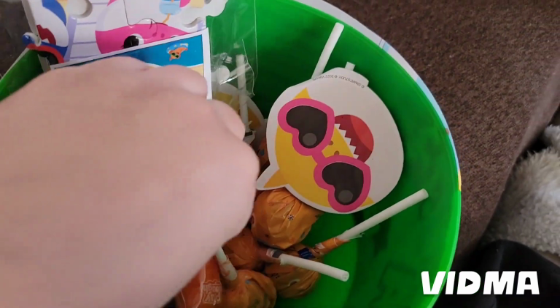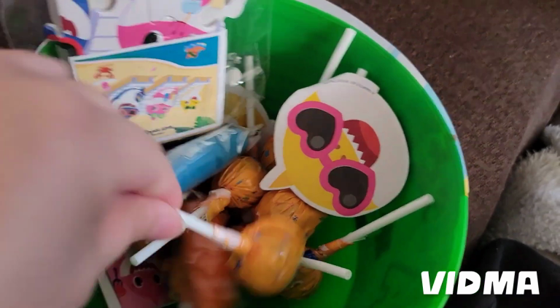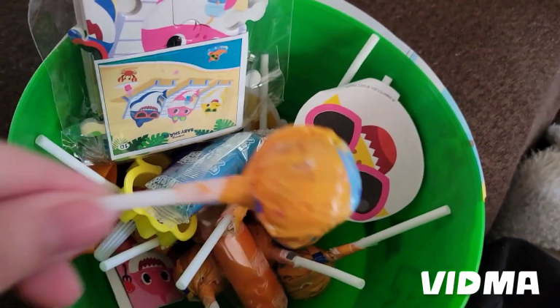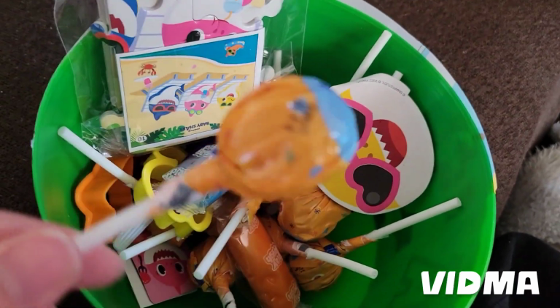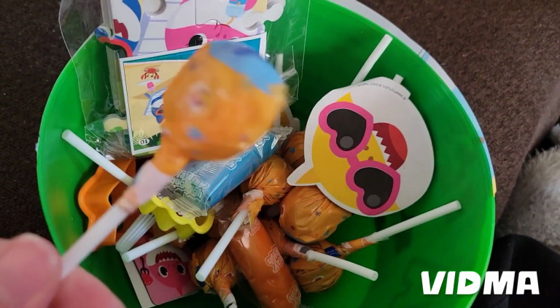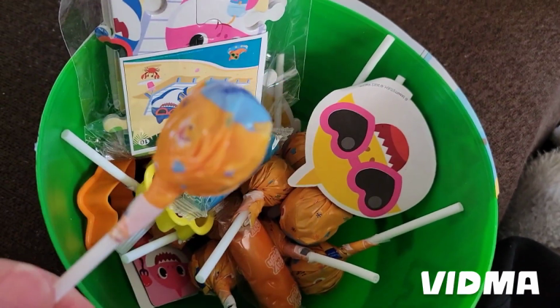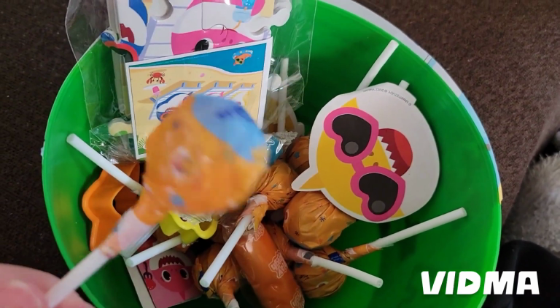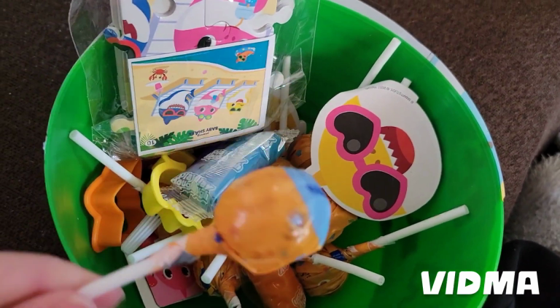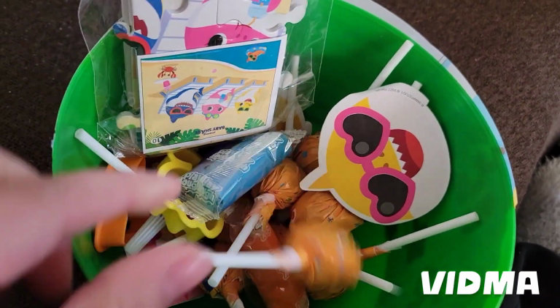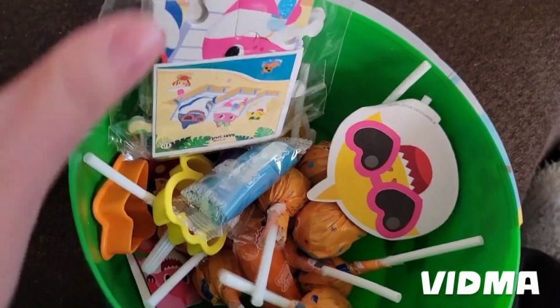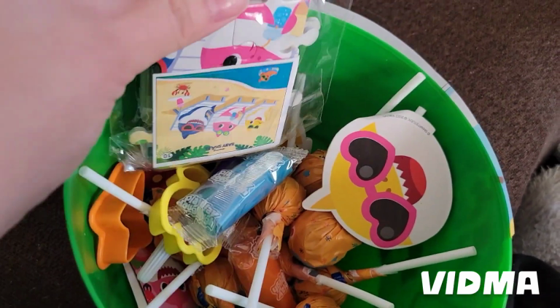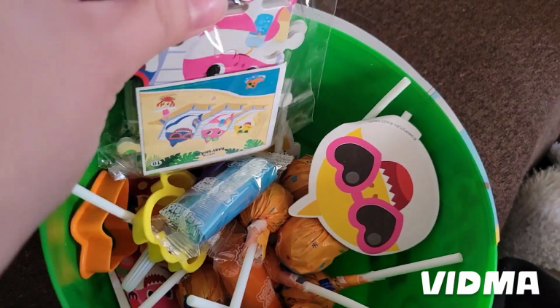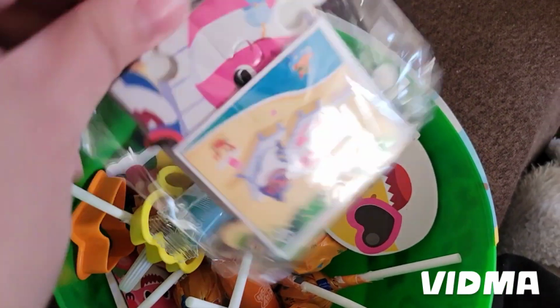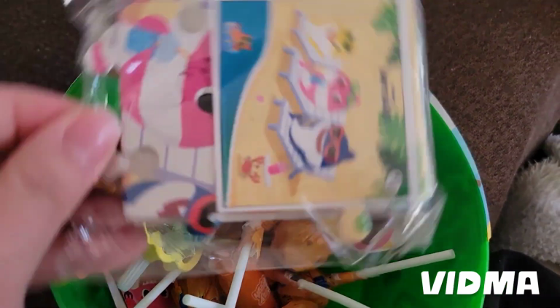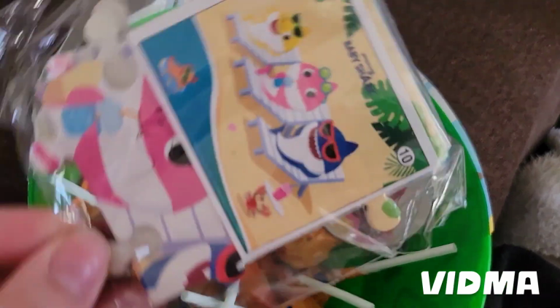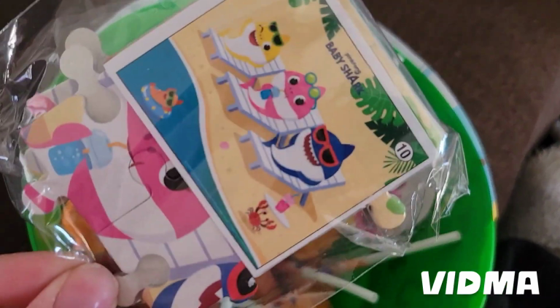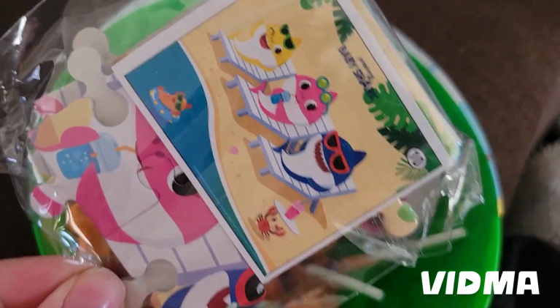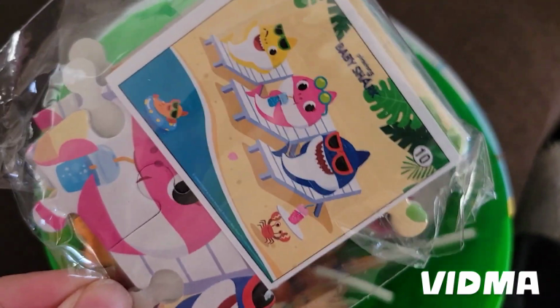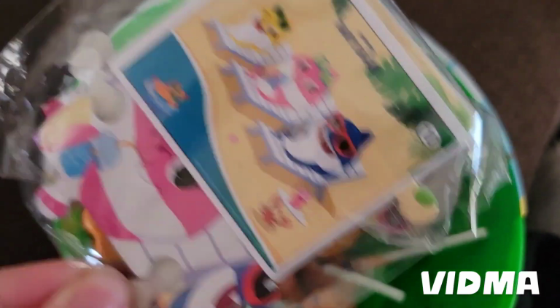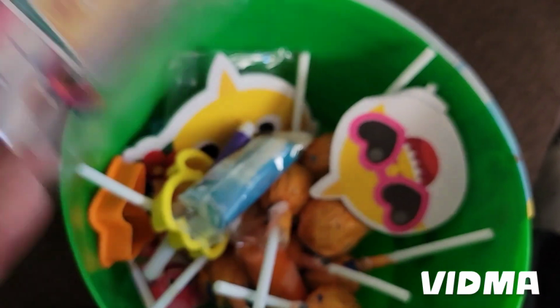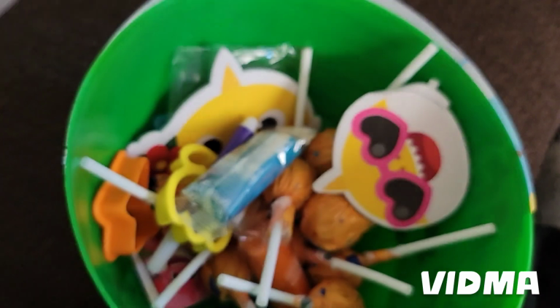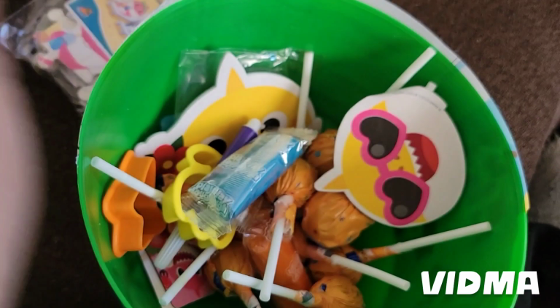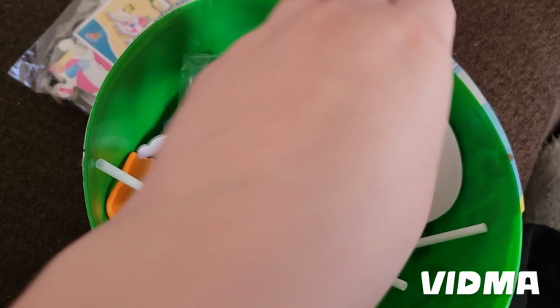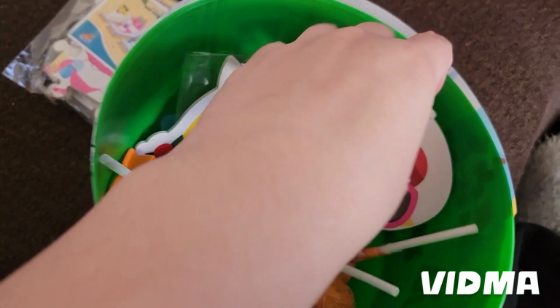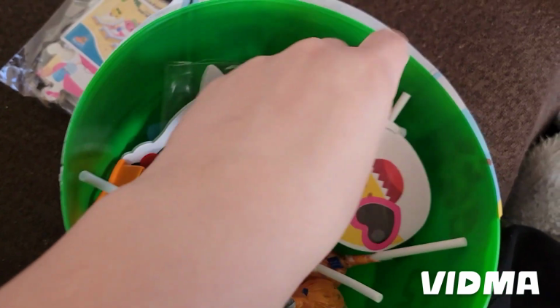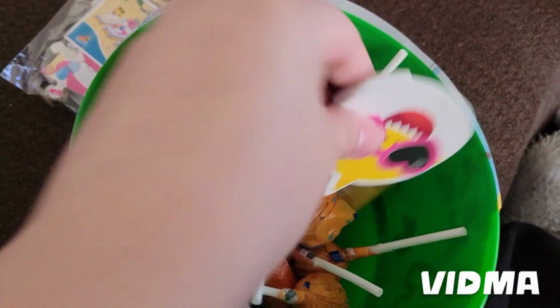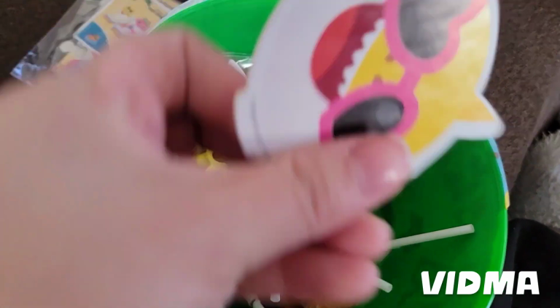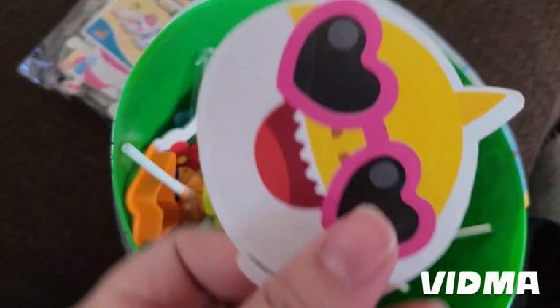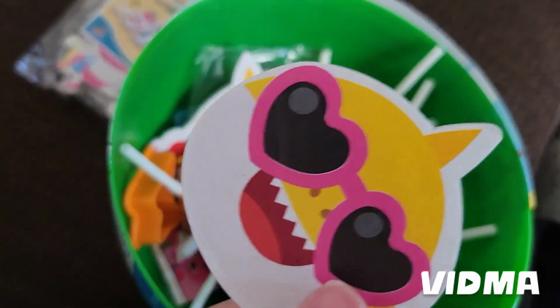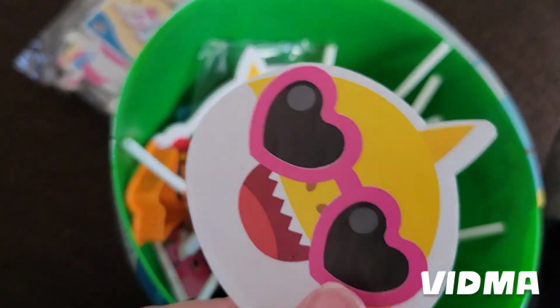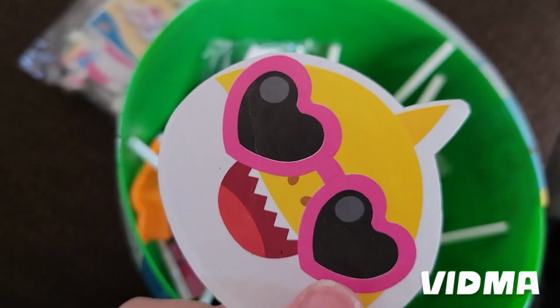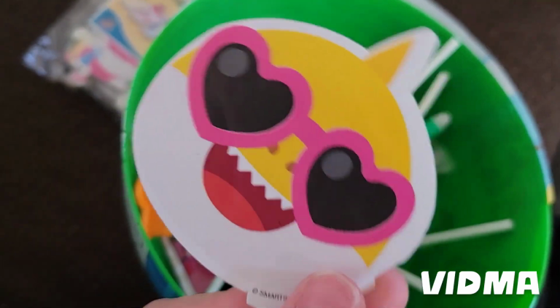It has a bunch of lollipops, a little puzzle, and little notebooks.